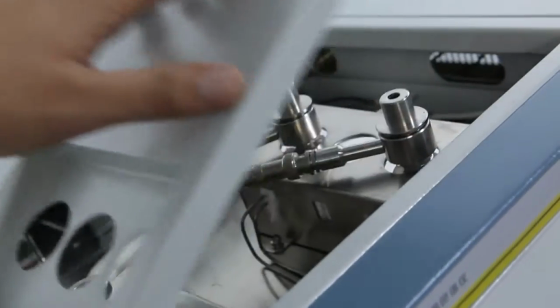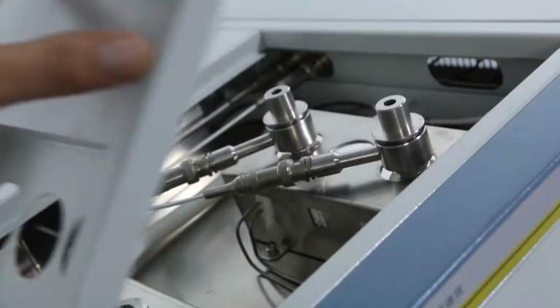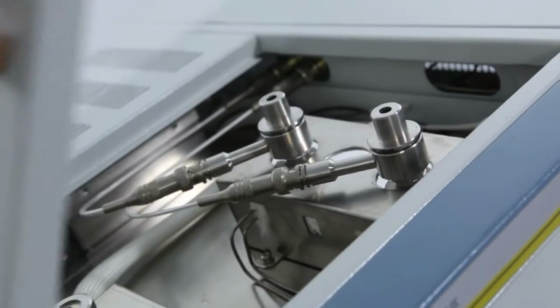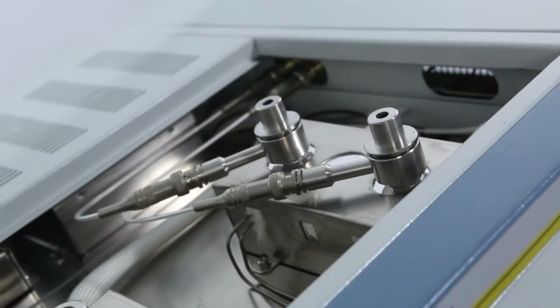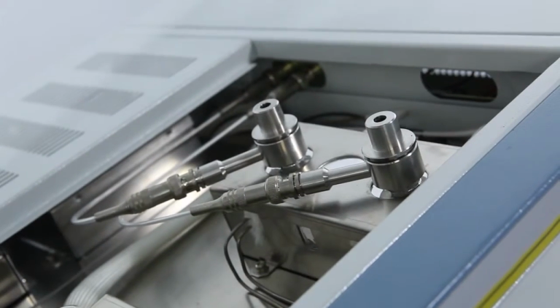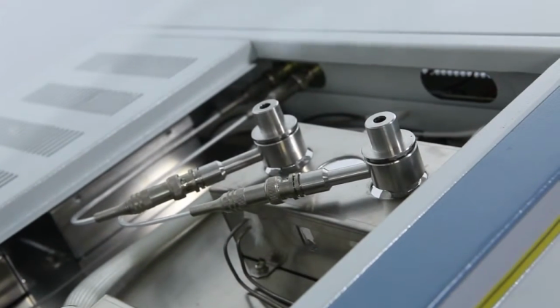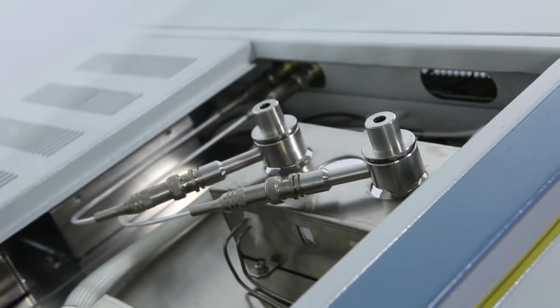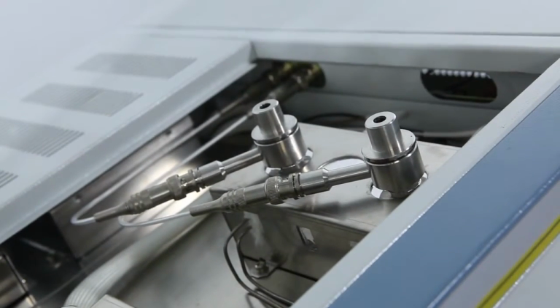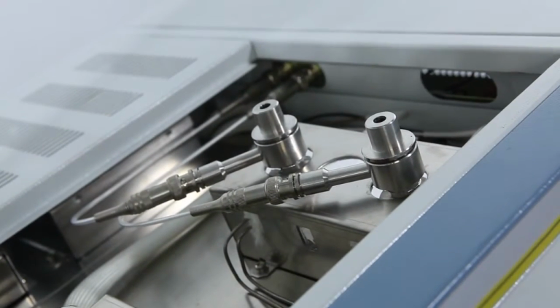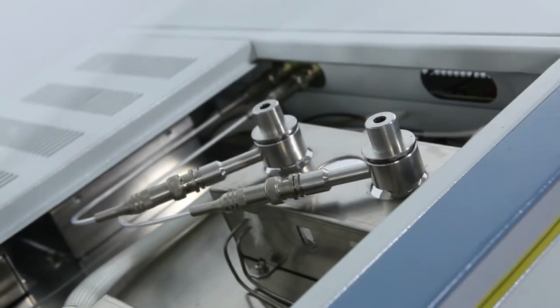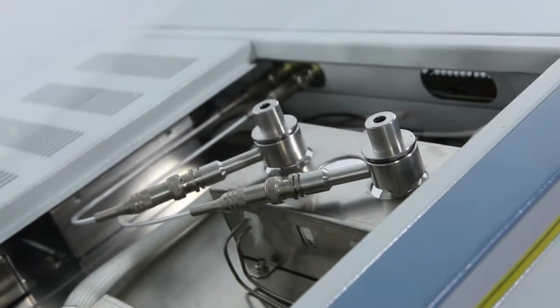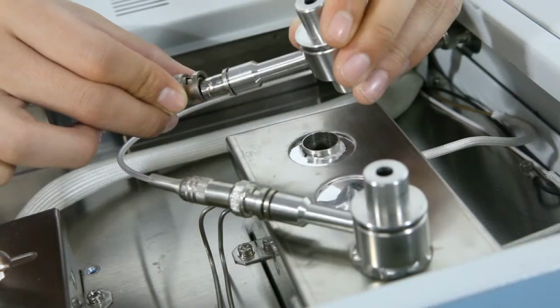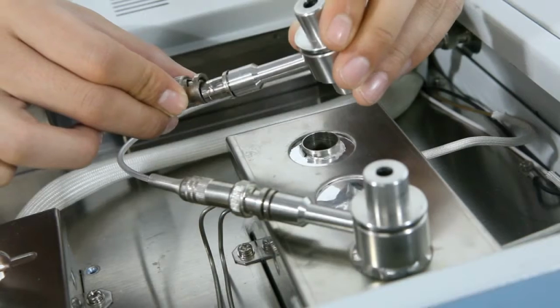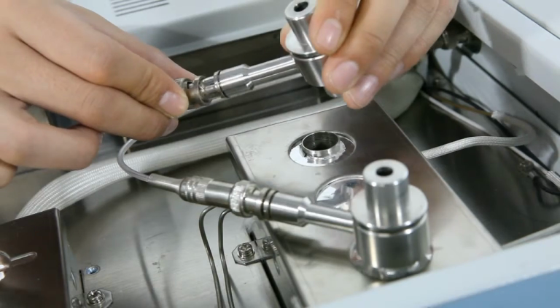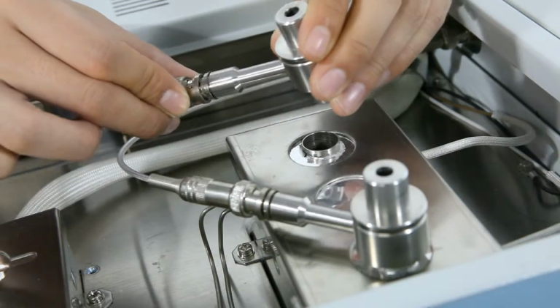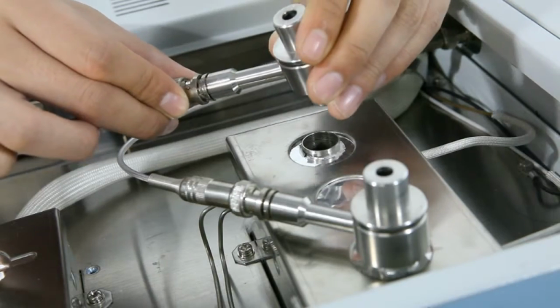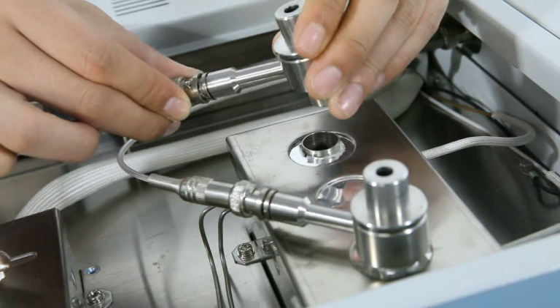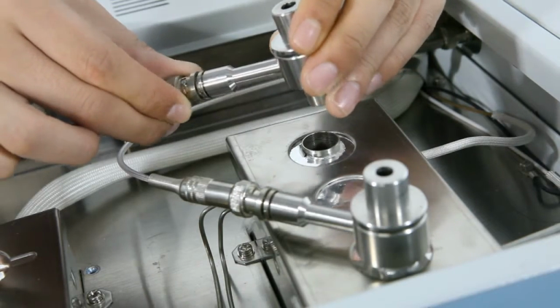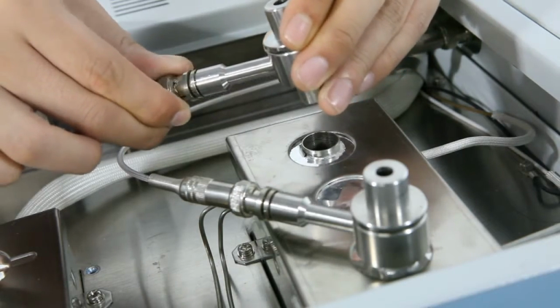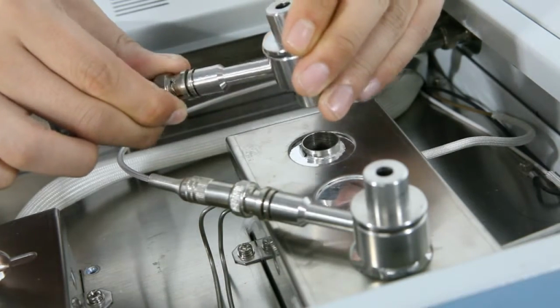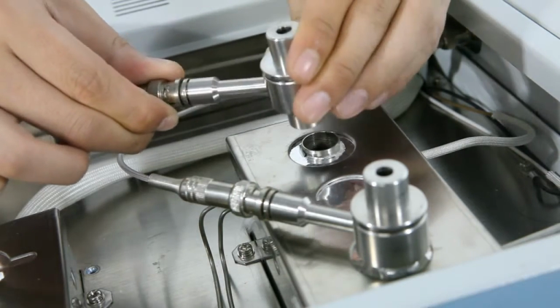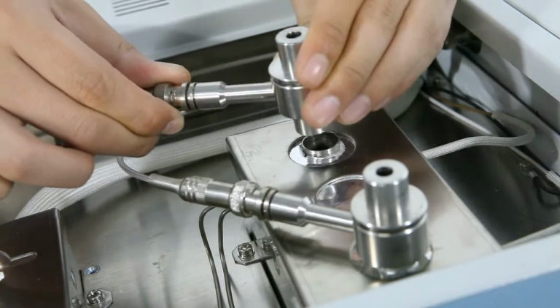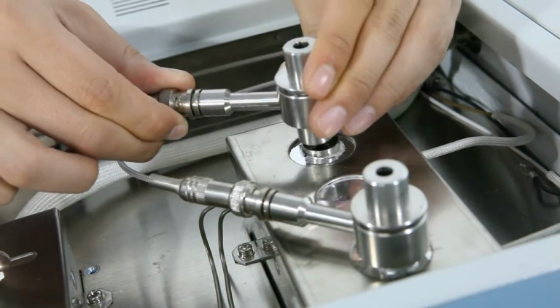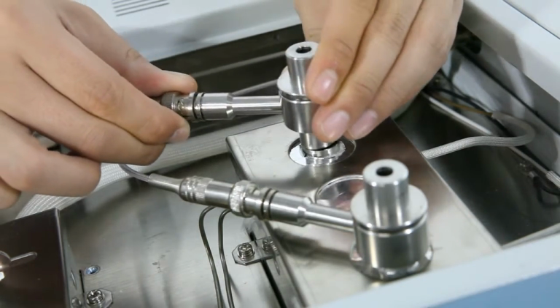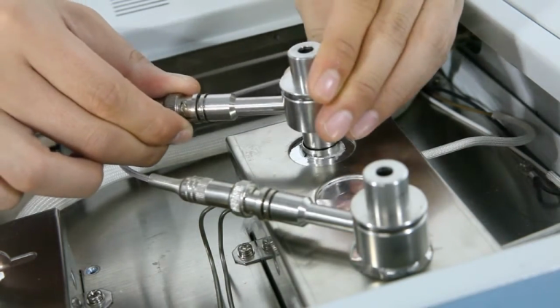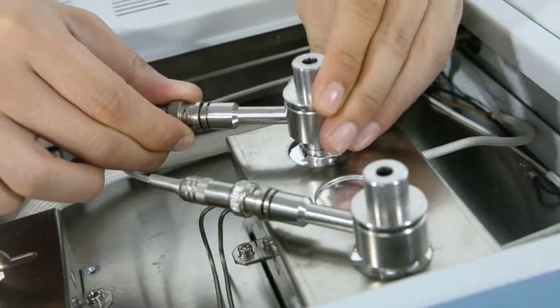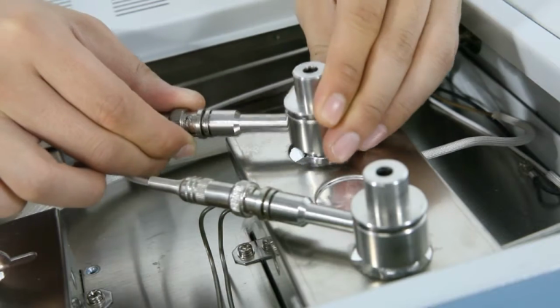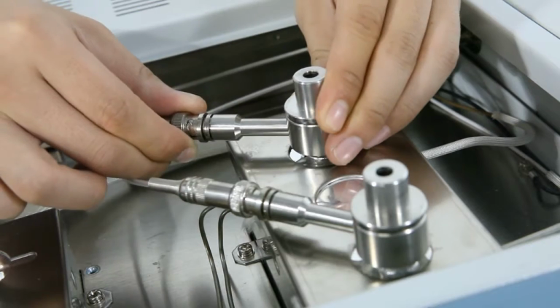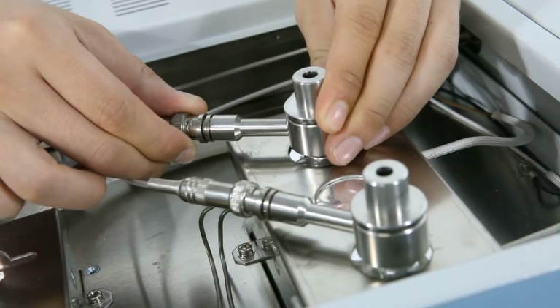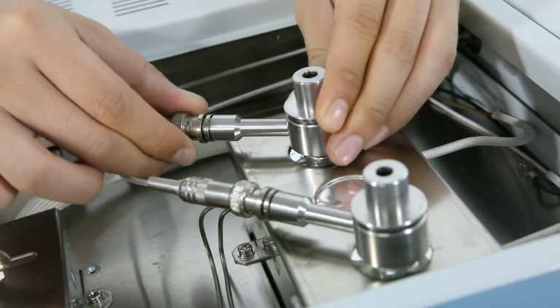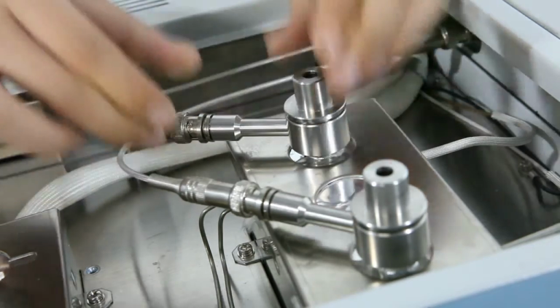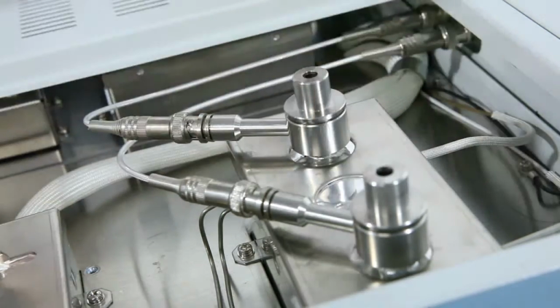The GC7800 gas chromatograph adopts modular design, which means simplified system structure, independent functions, convenient upgradeability, and easy maintenance.